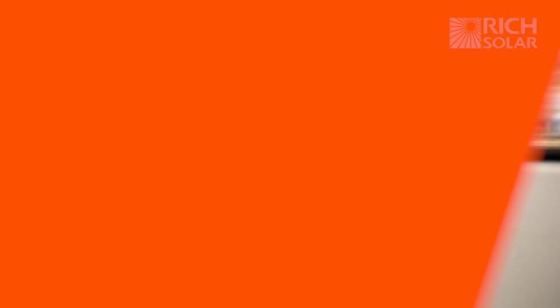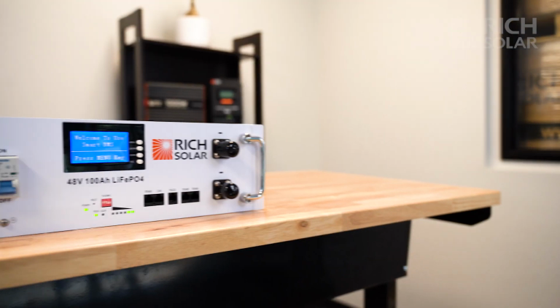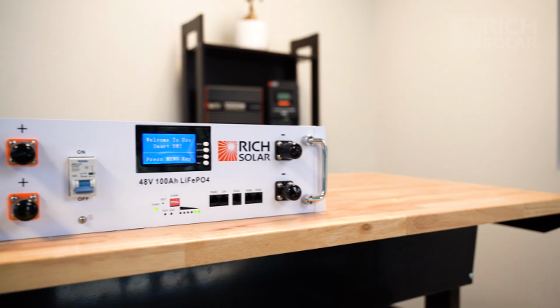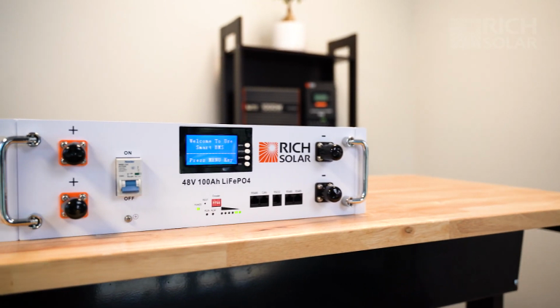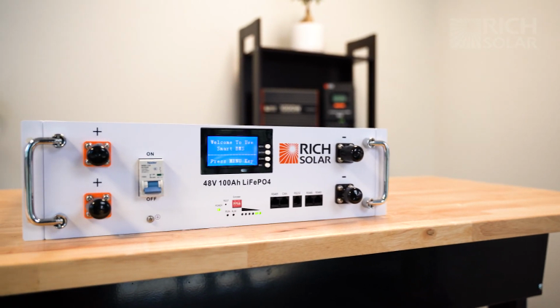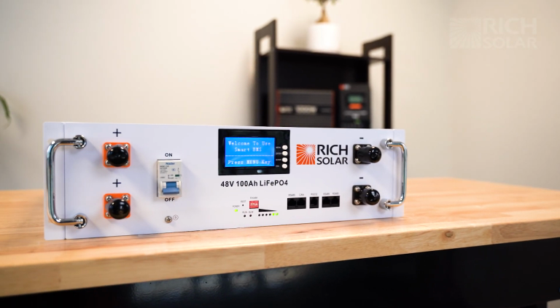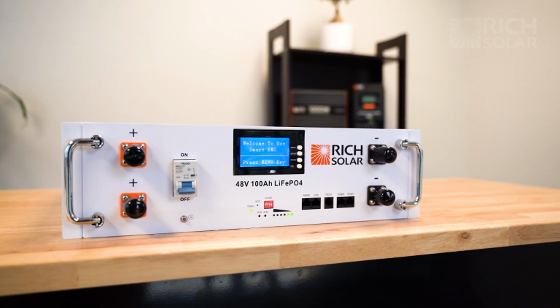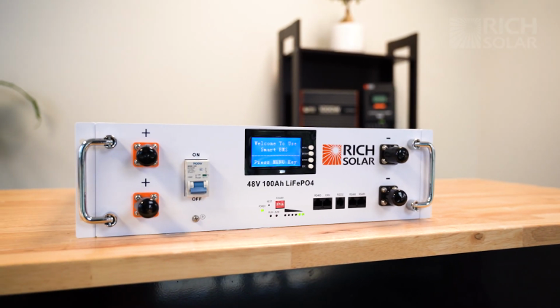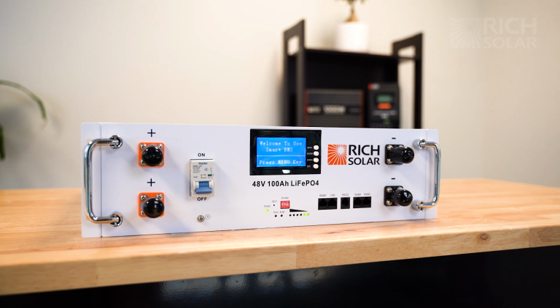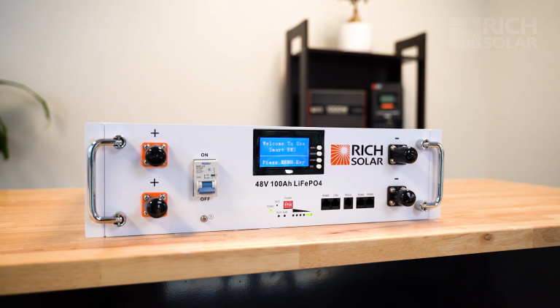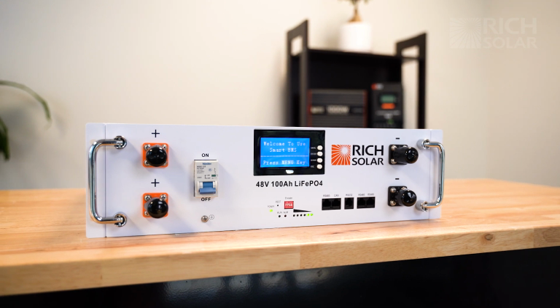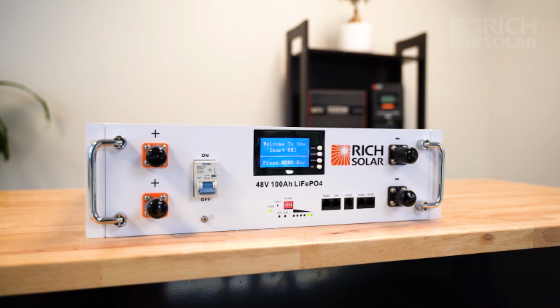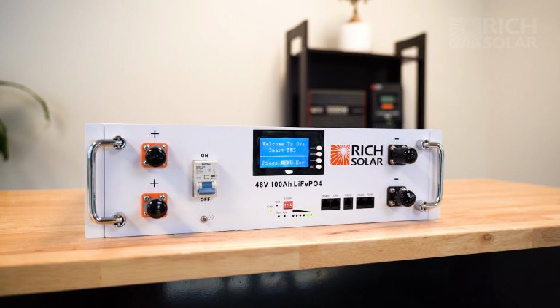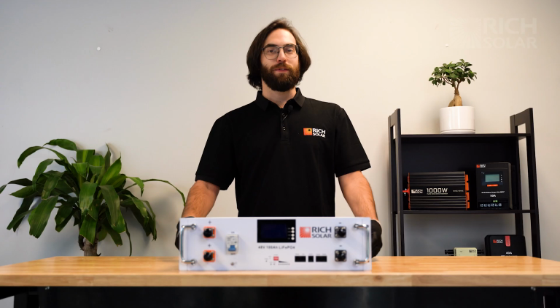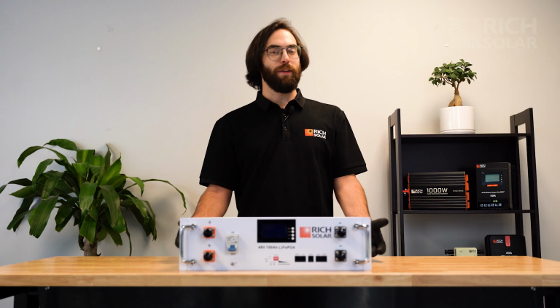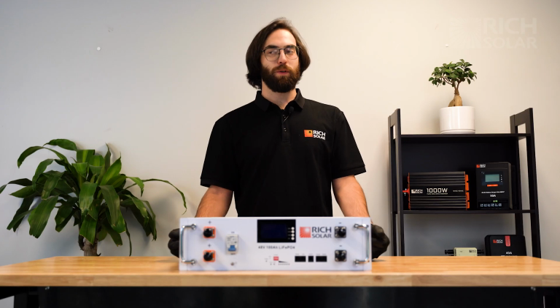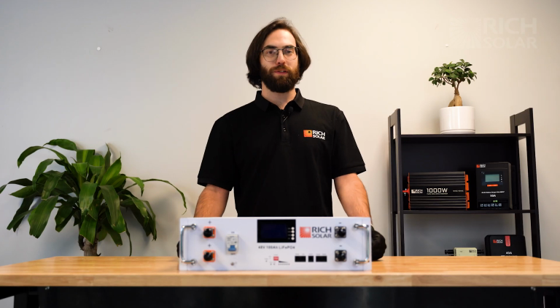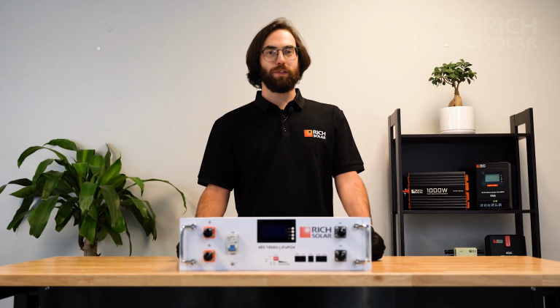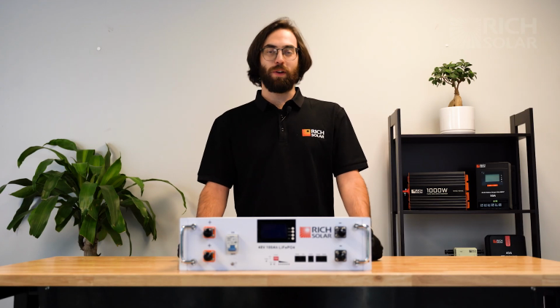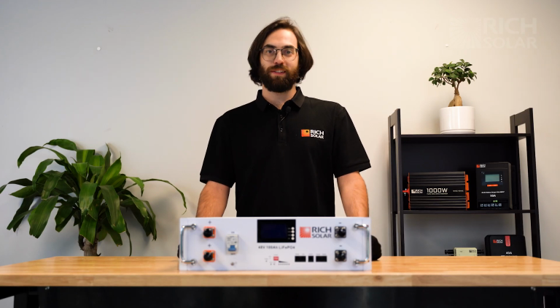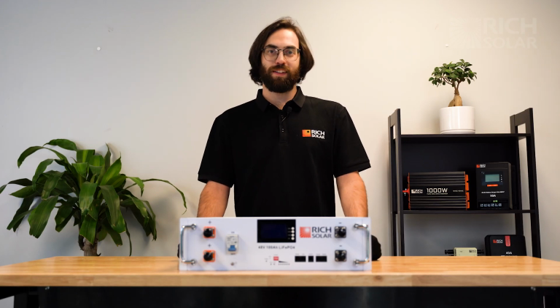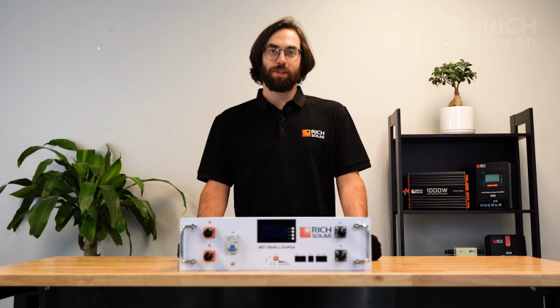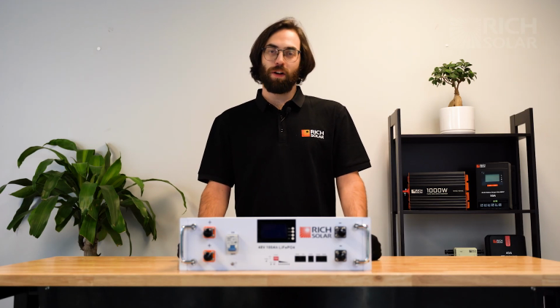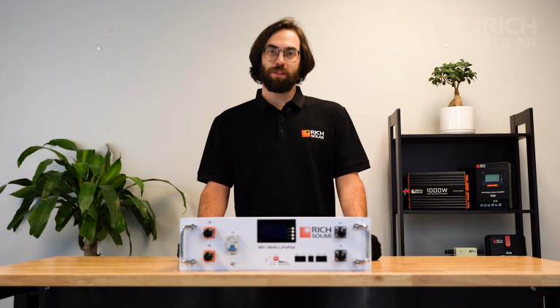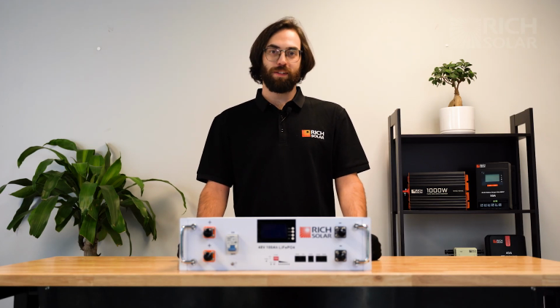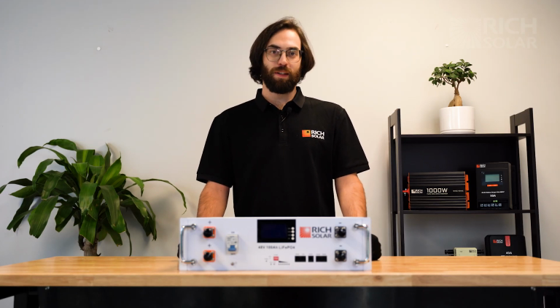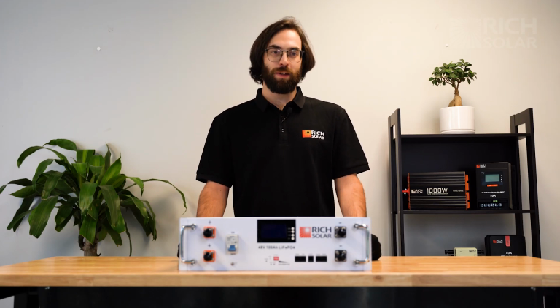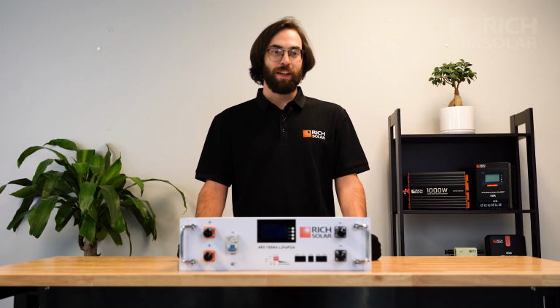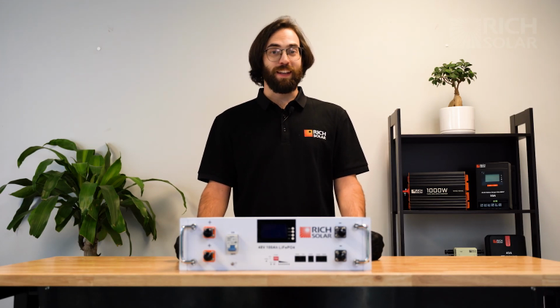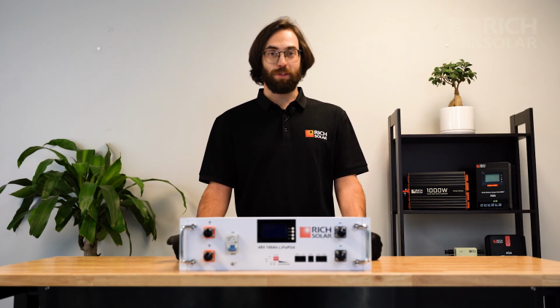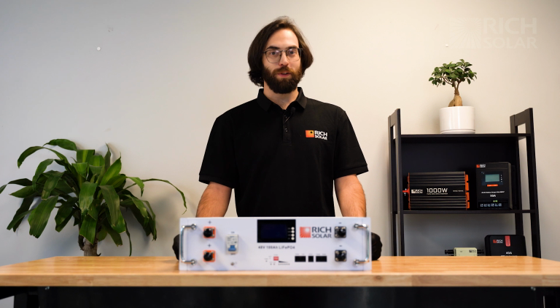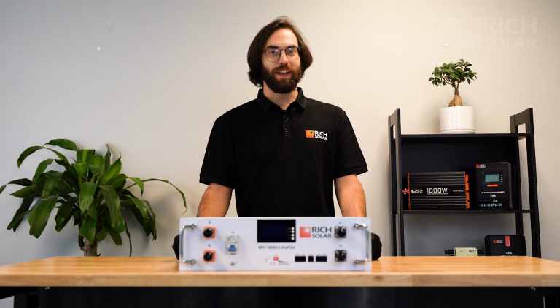There you have it — that's our Alpha 5 server rack battery. If you have any questions, don't hesitate to give us a call or send us an email, and have a solar day.